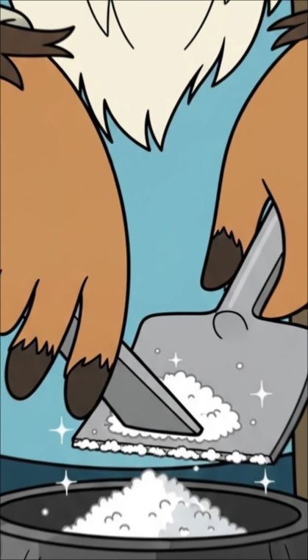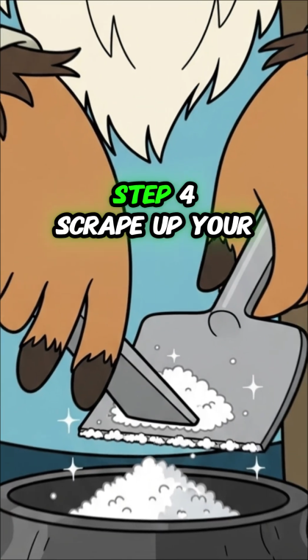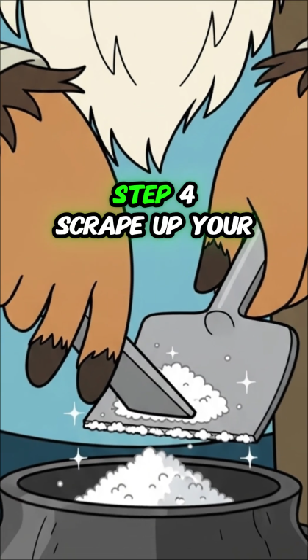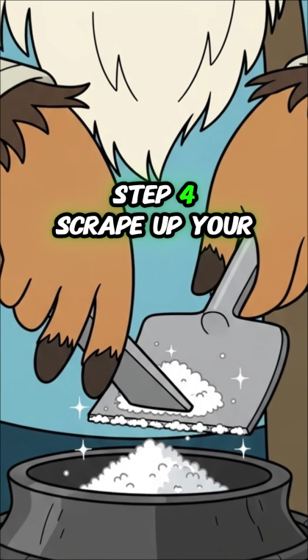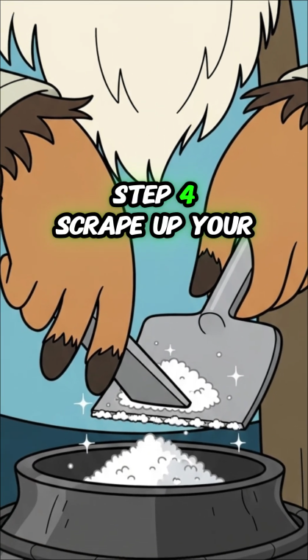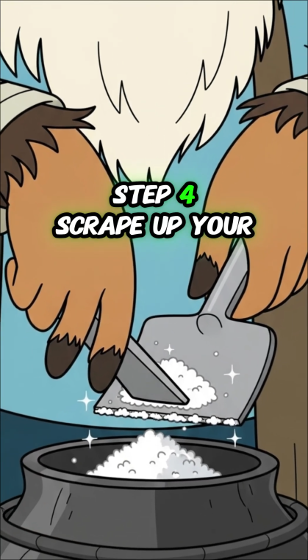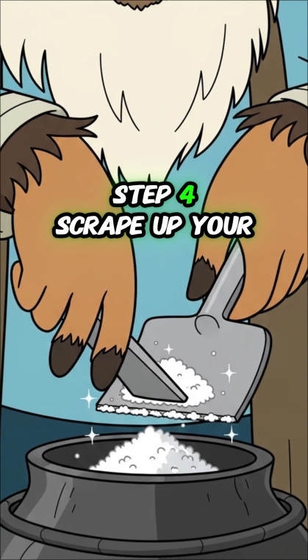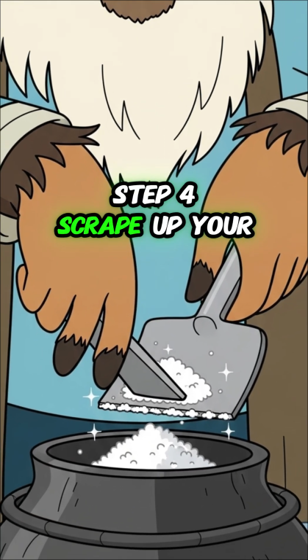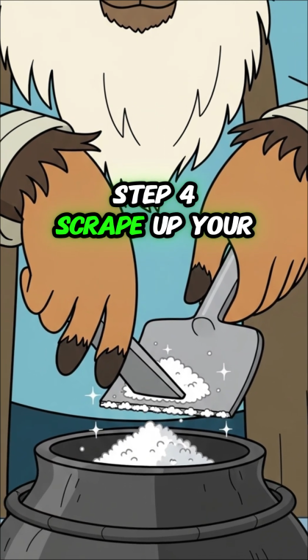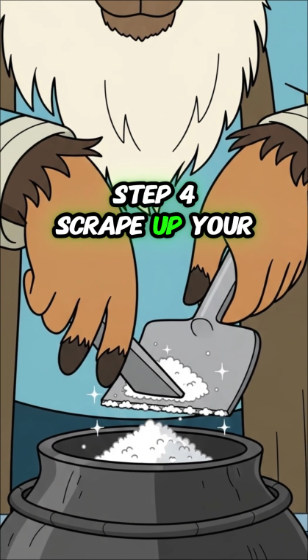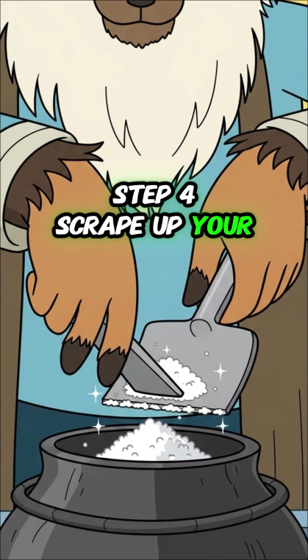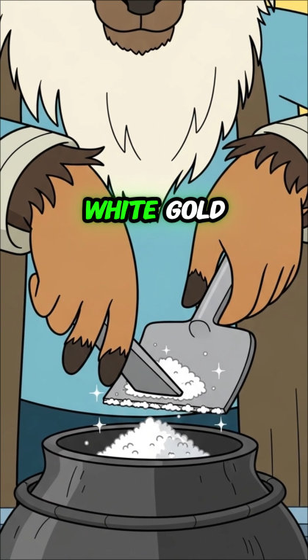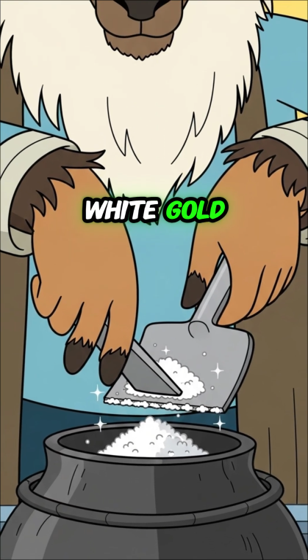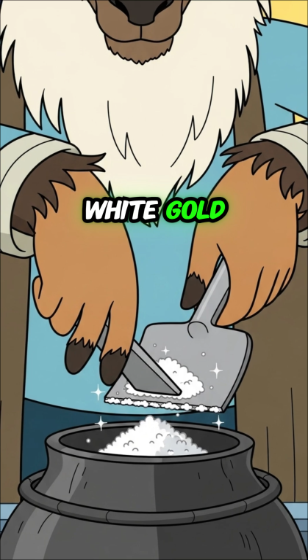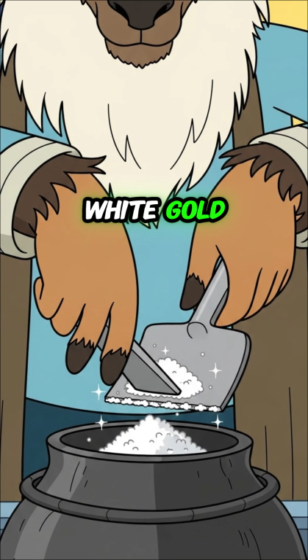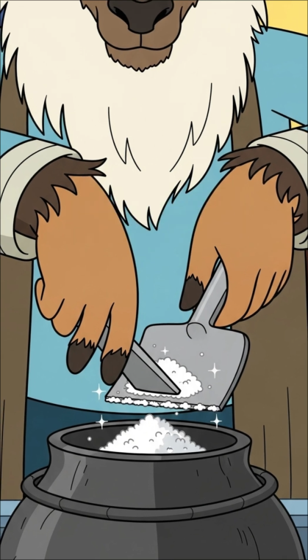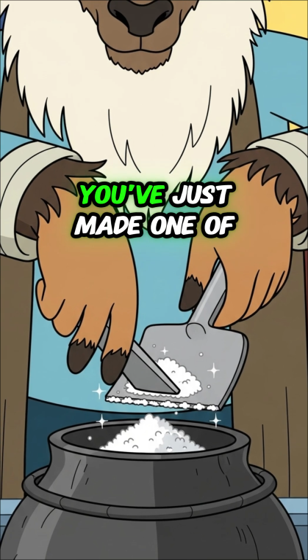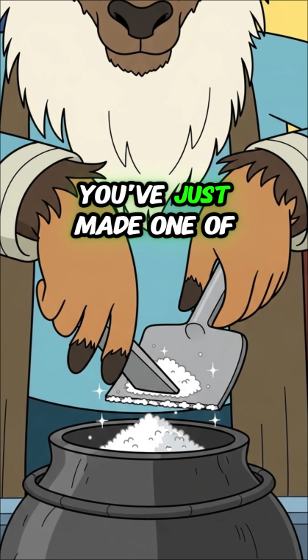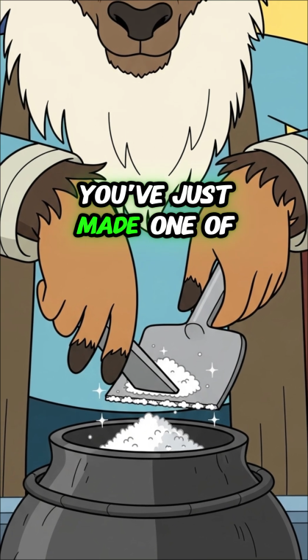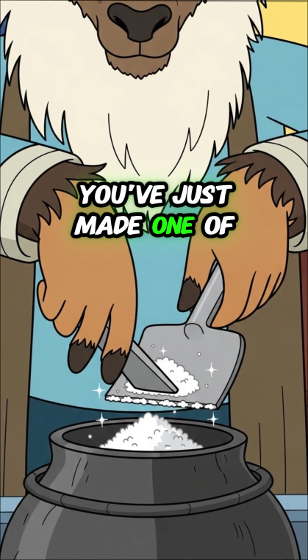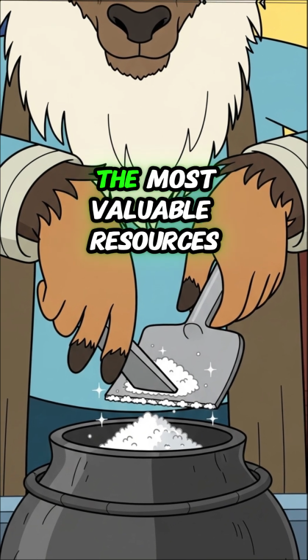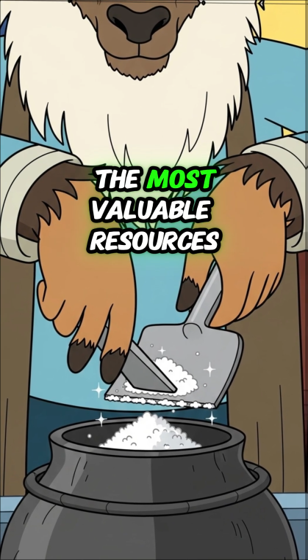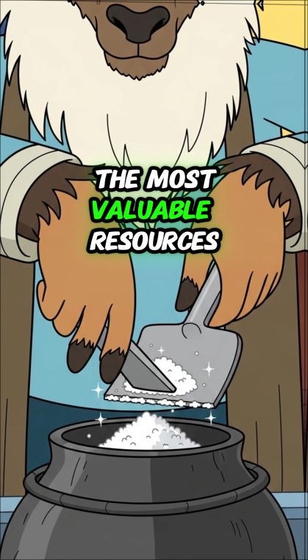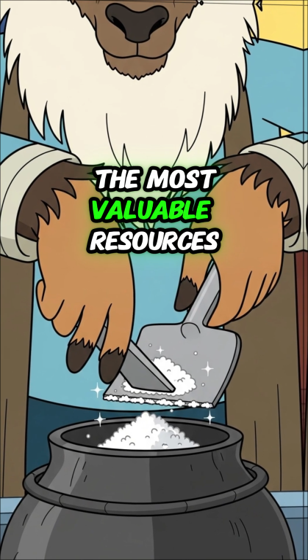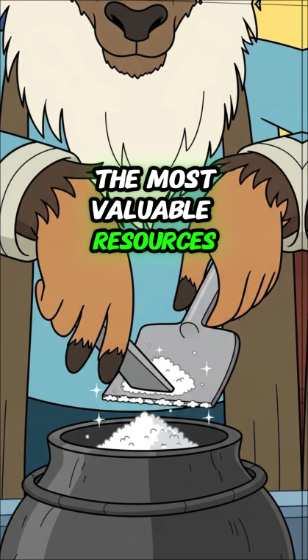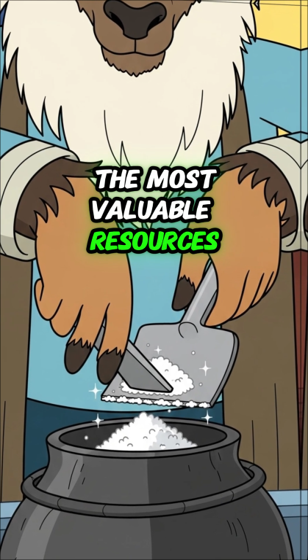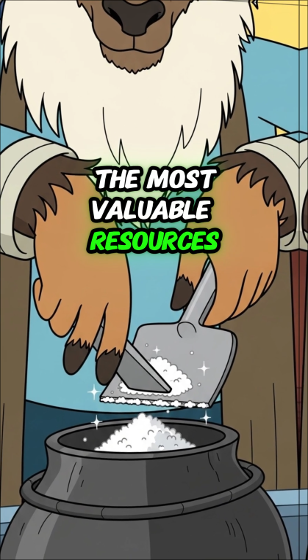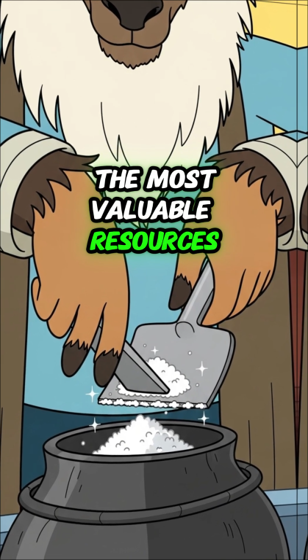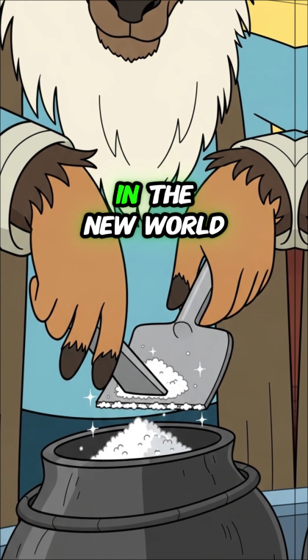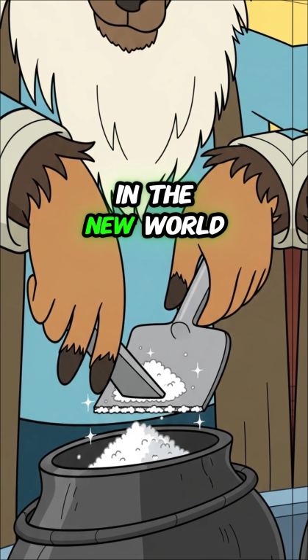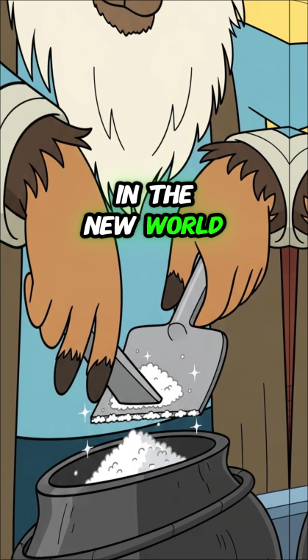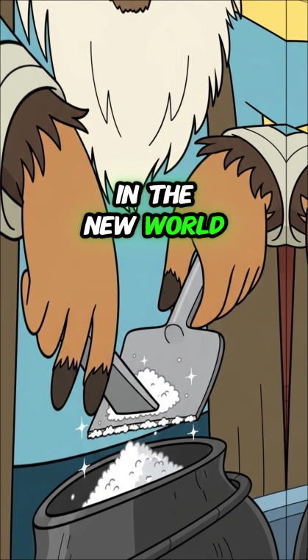Step 4: scrape up your white gold. You've just made one of the most valuable resources in the new world.